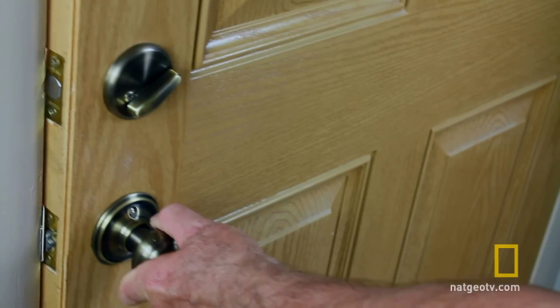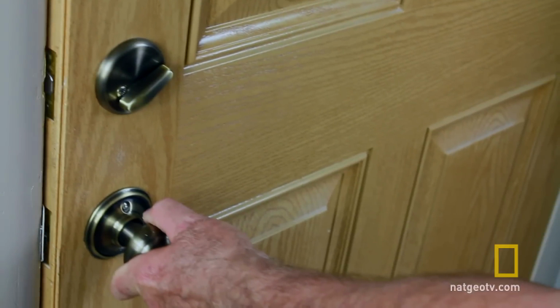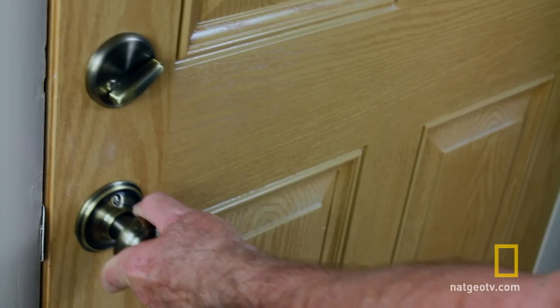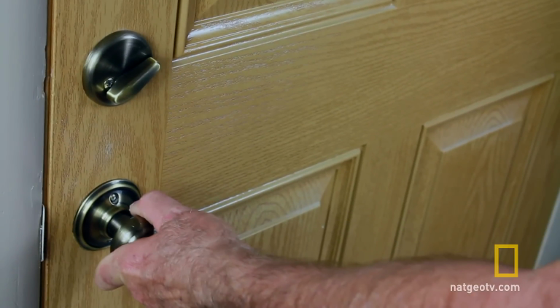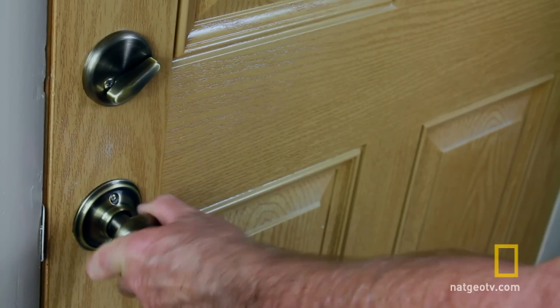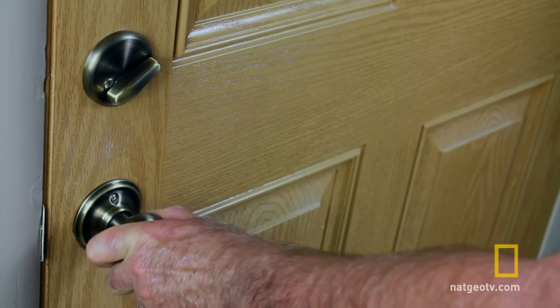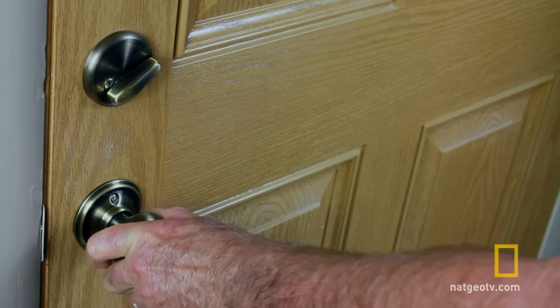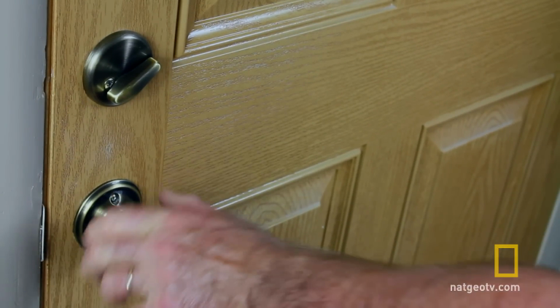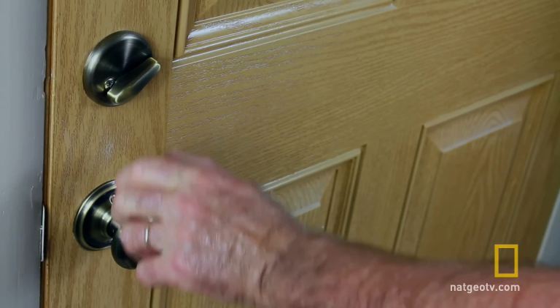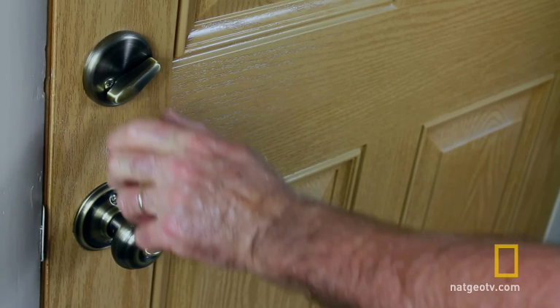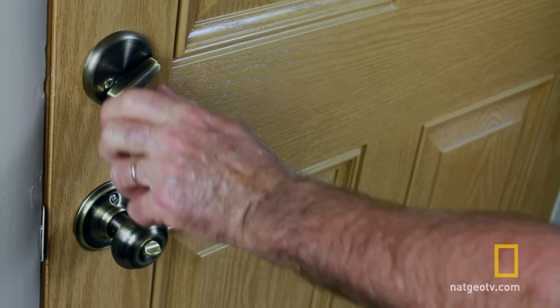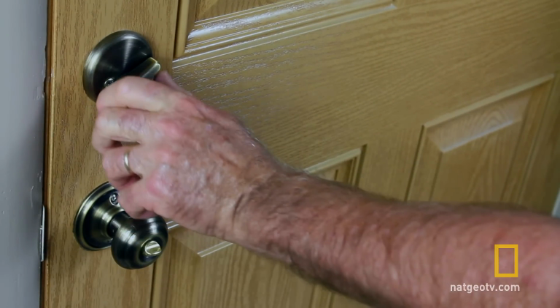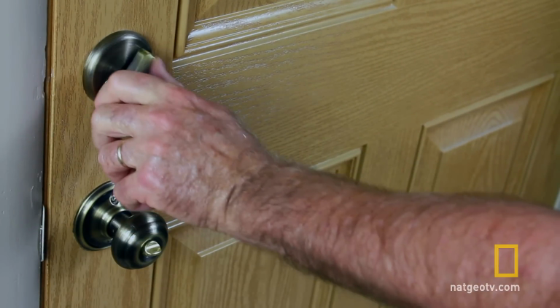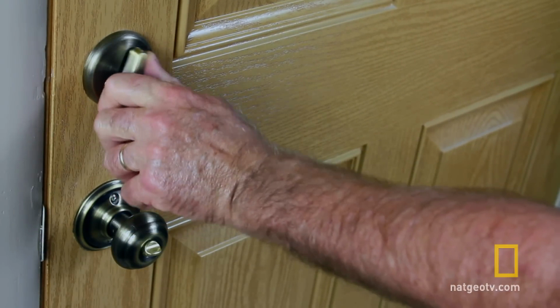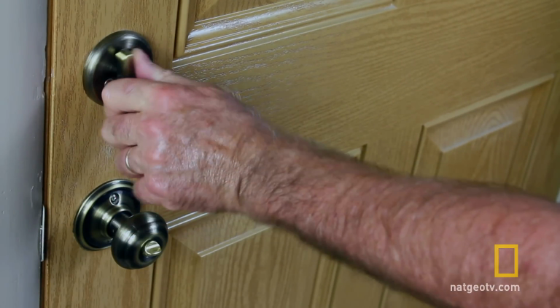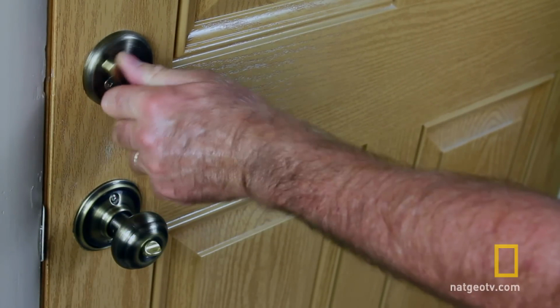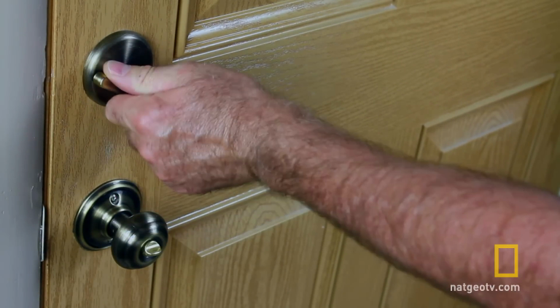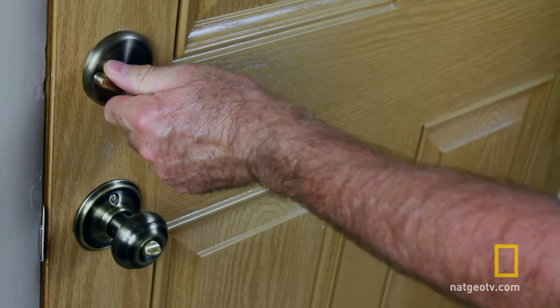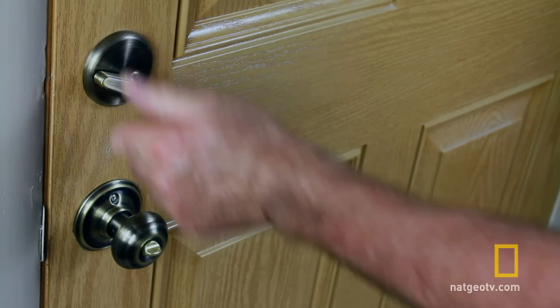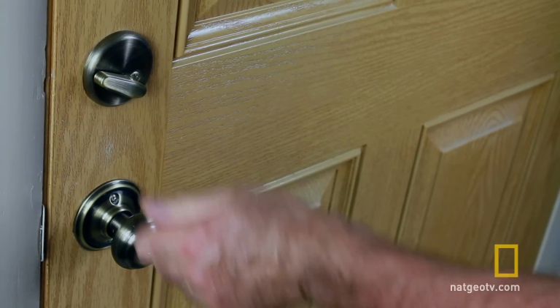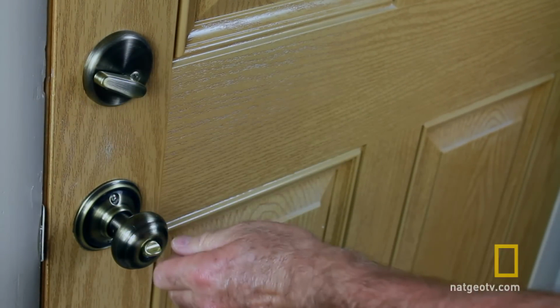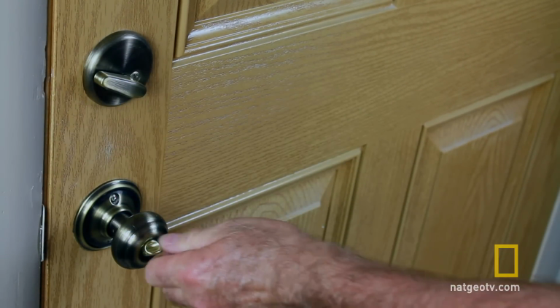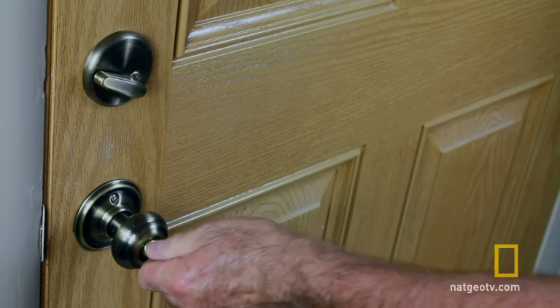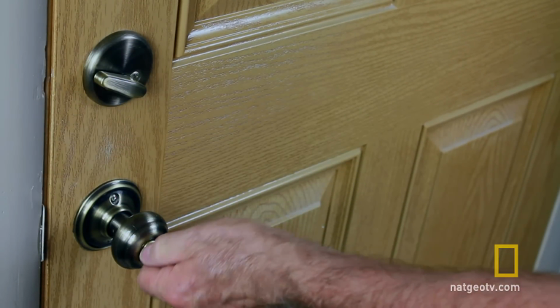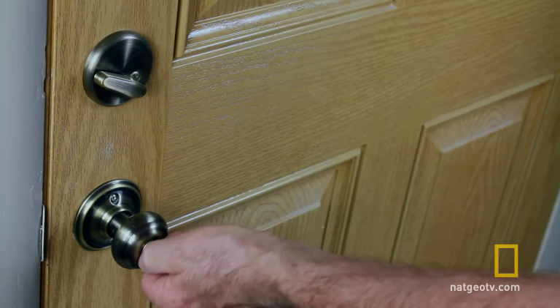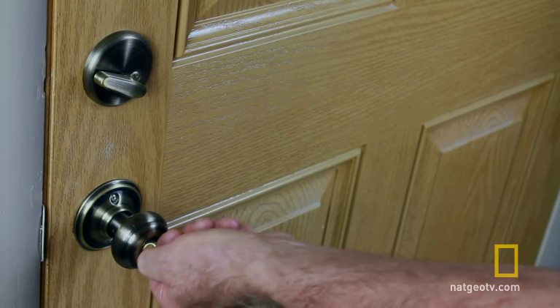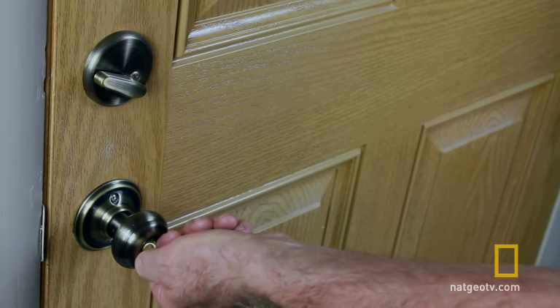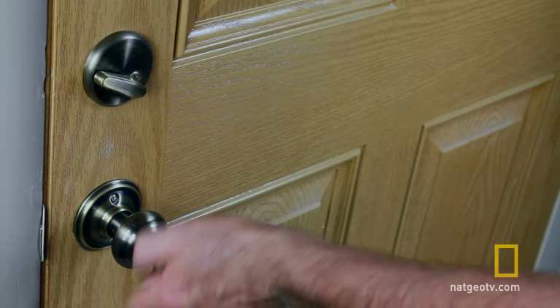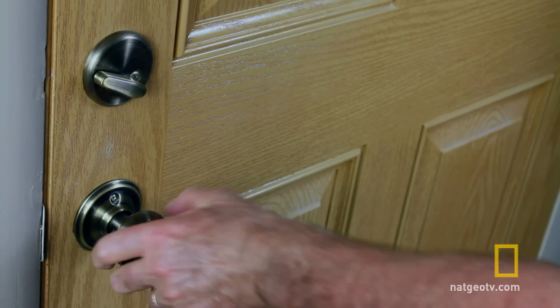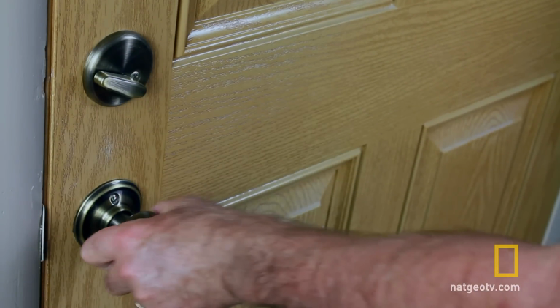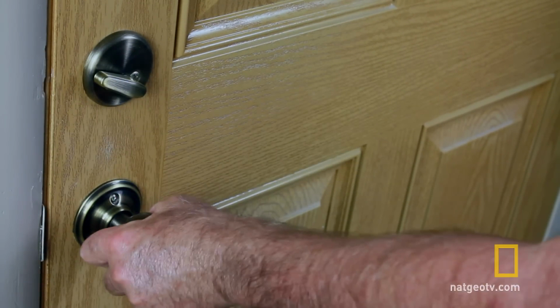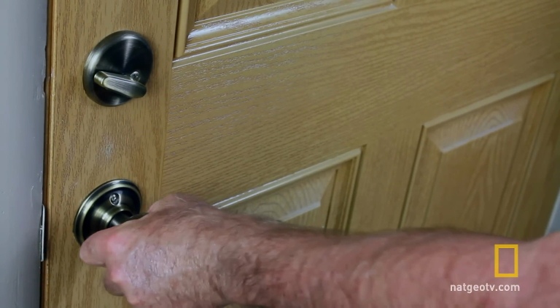Newer, well-made locks are less susceptible to these bump keys, so be sure your front door is up to snuff.